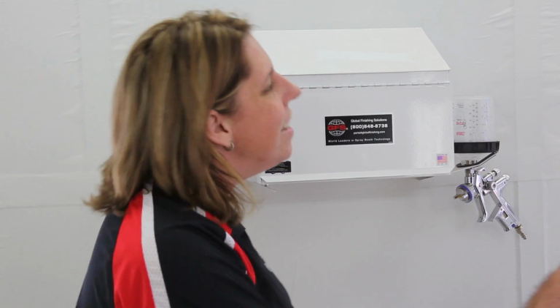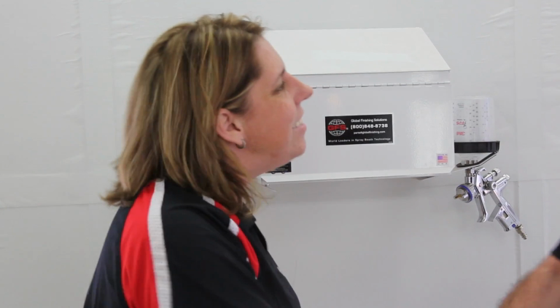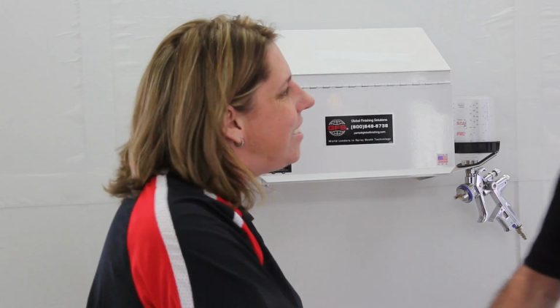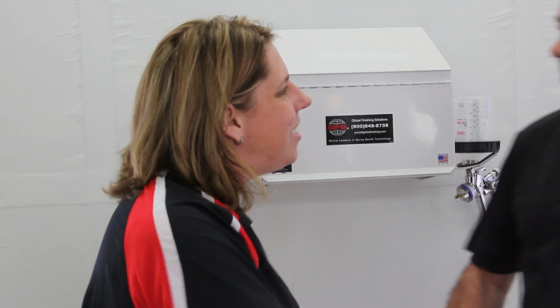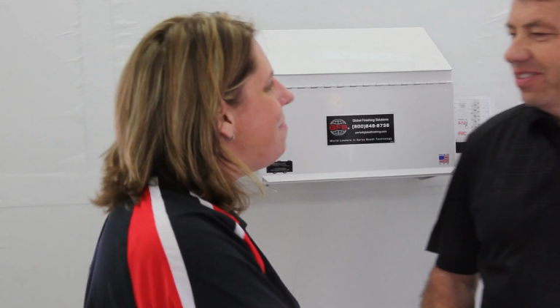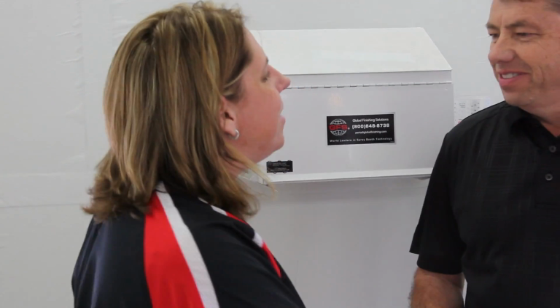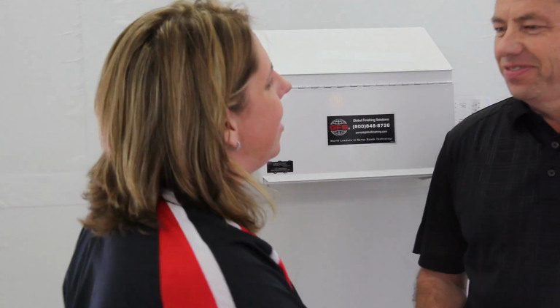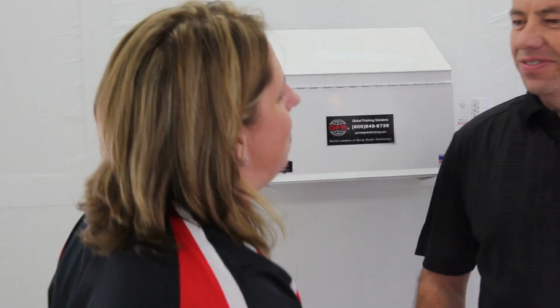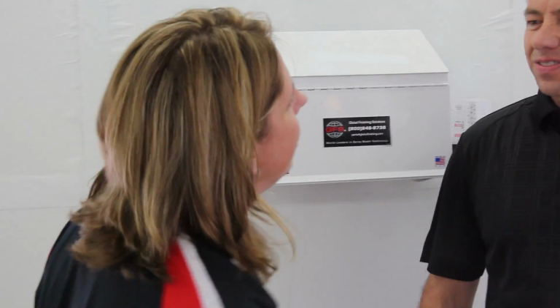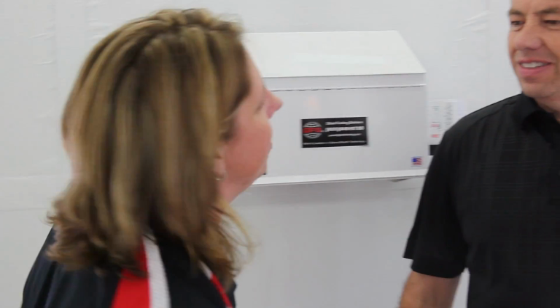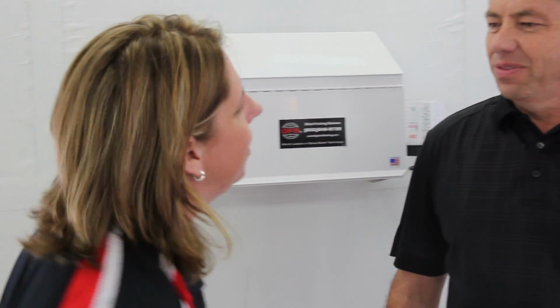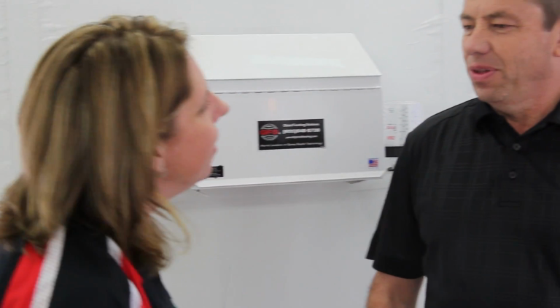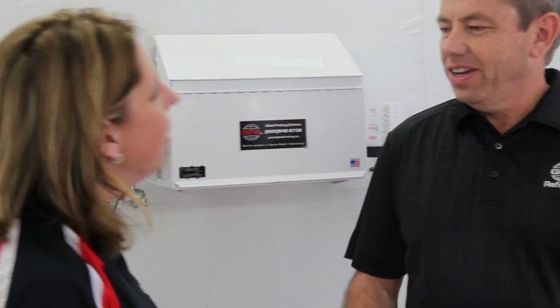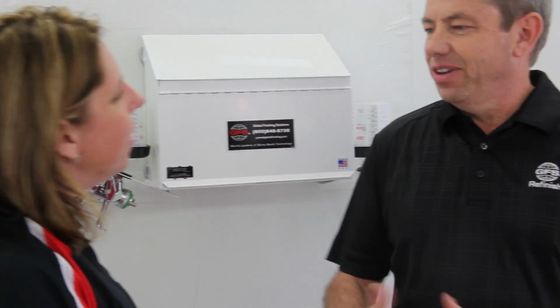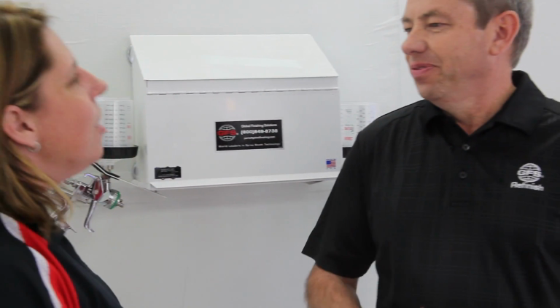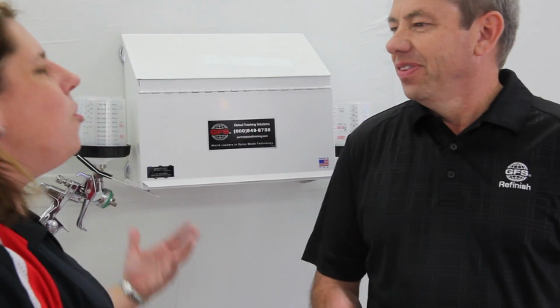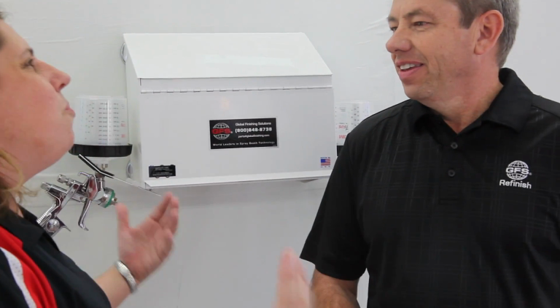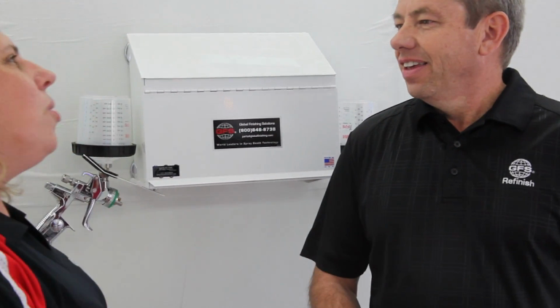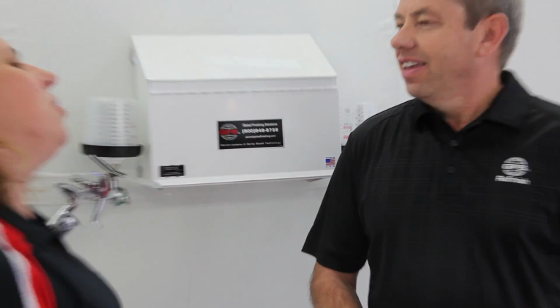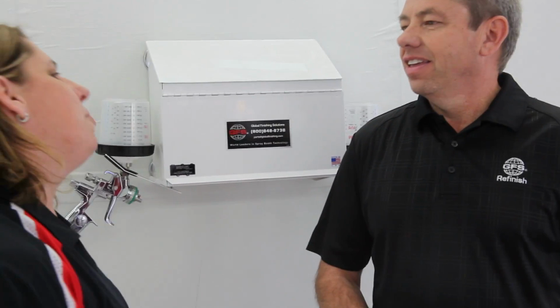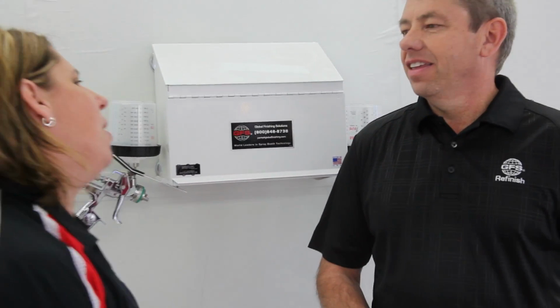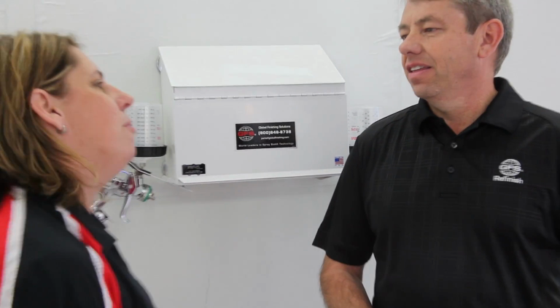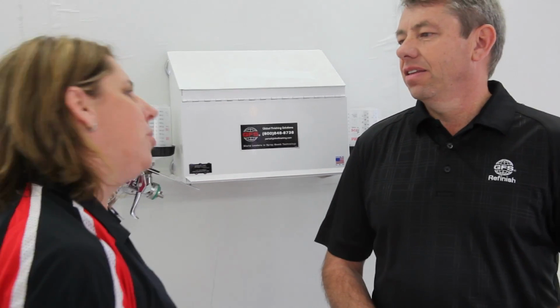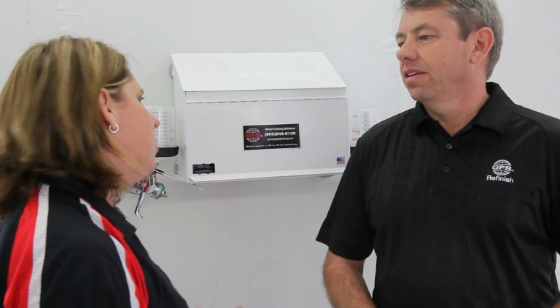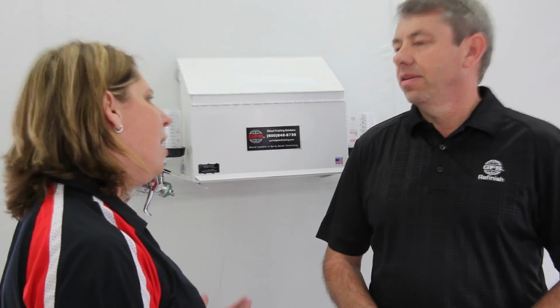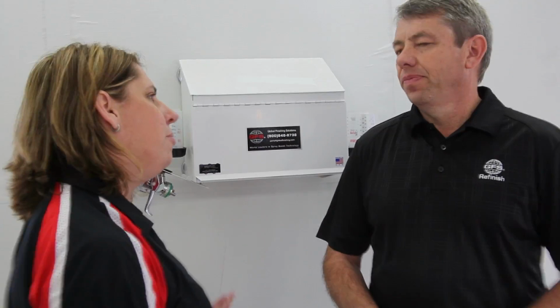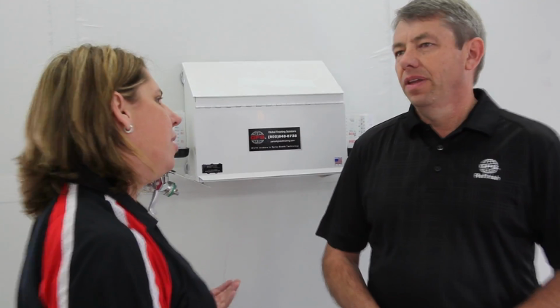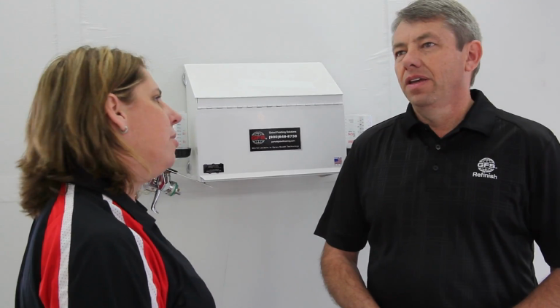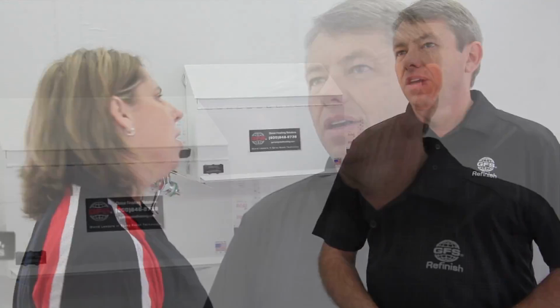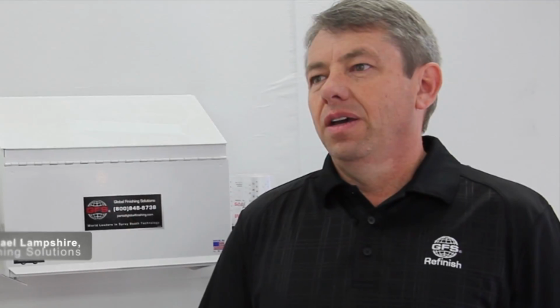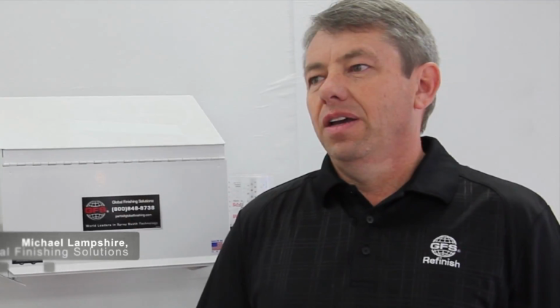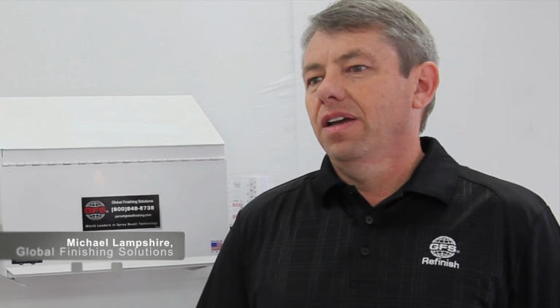Thank you, Kristen. This is such an amazing experience. So, what are some of the problems shops are having with air and dry and waterborne?